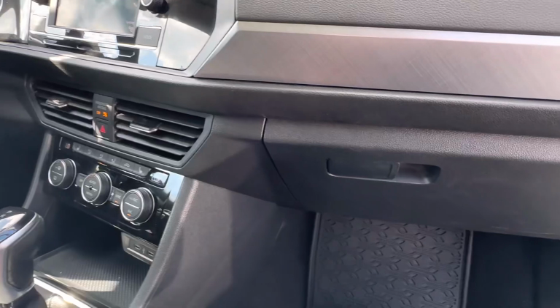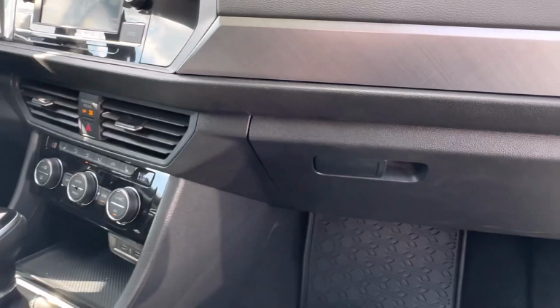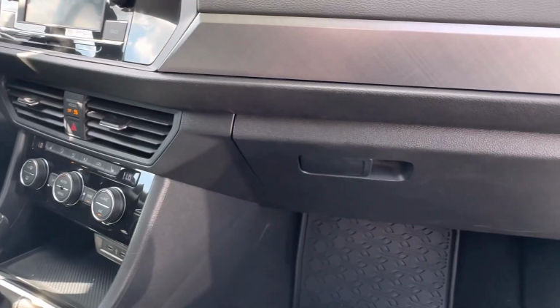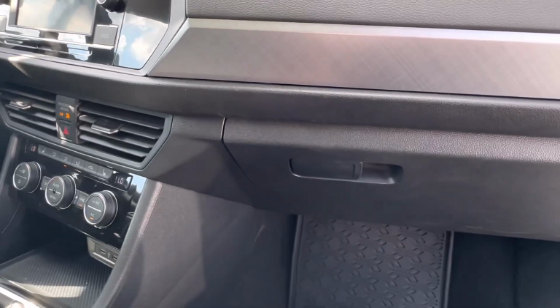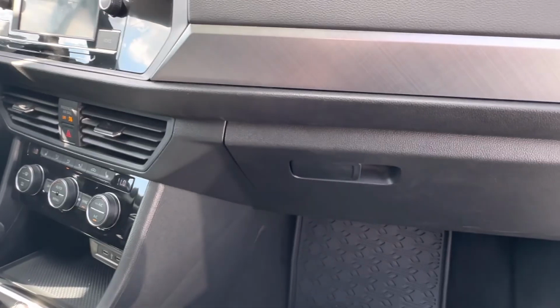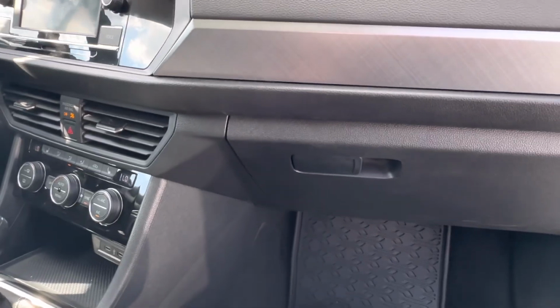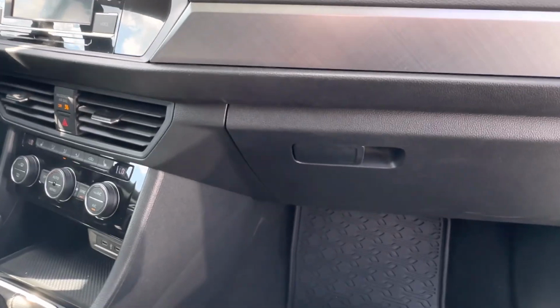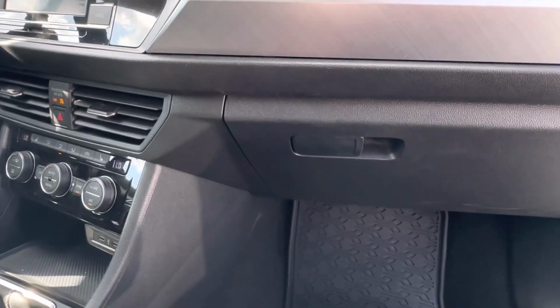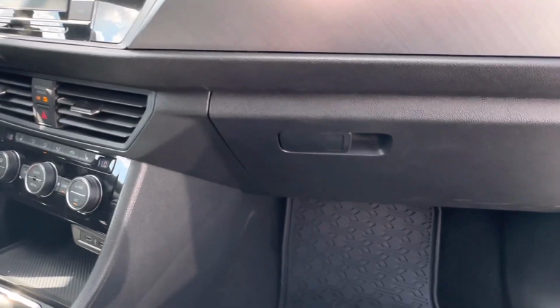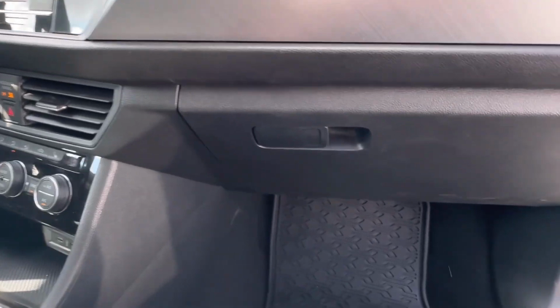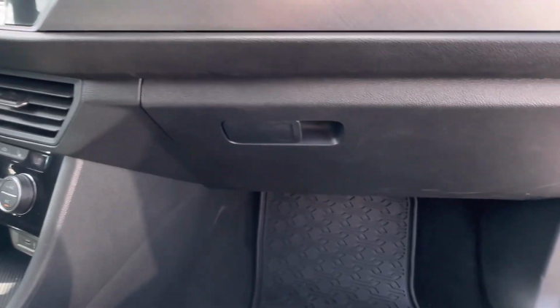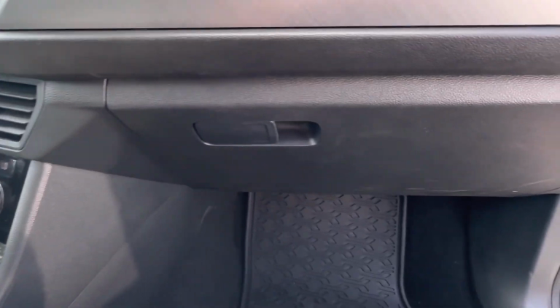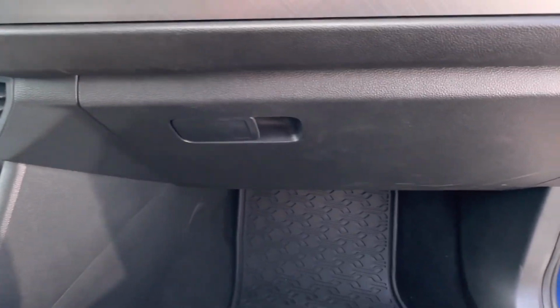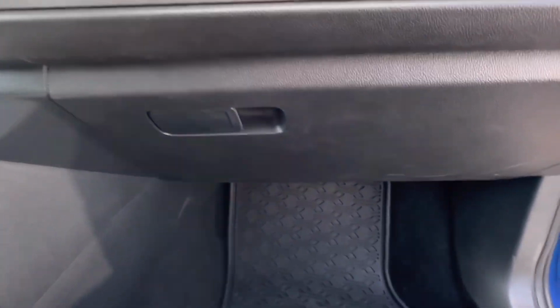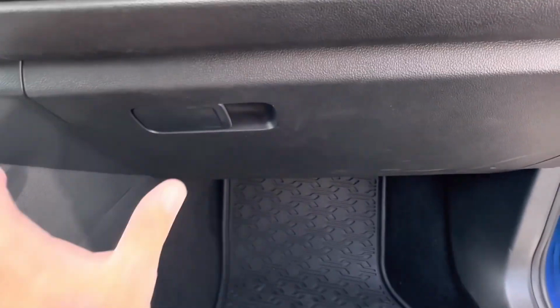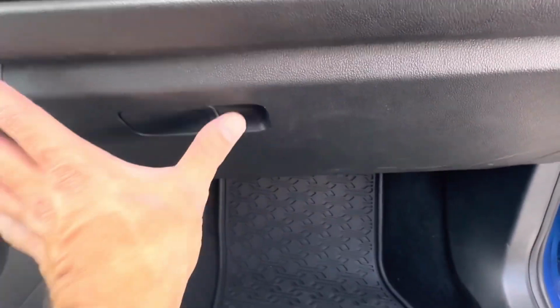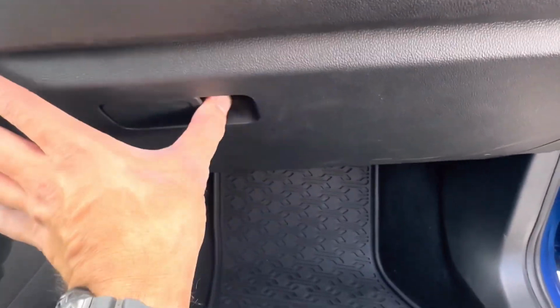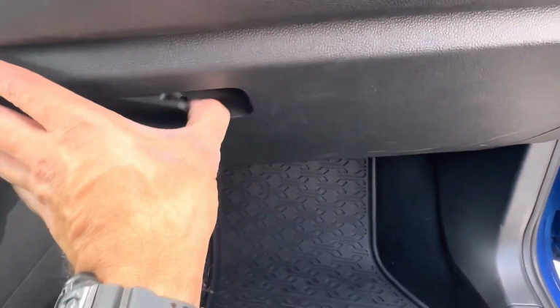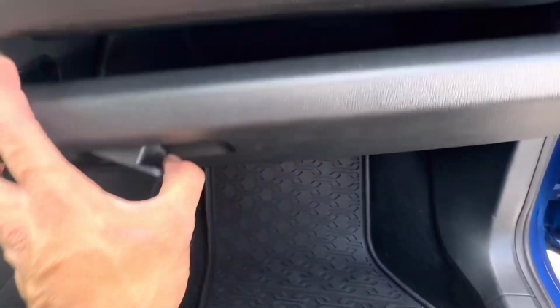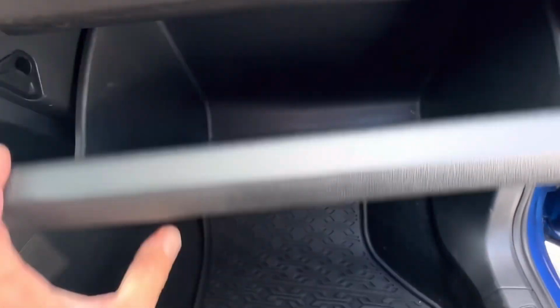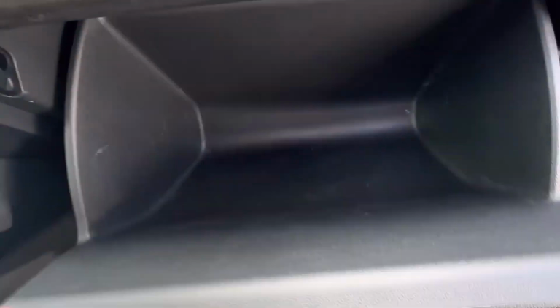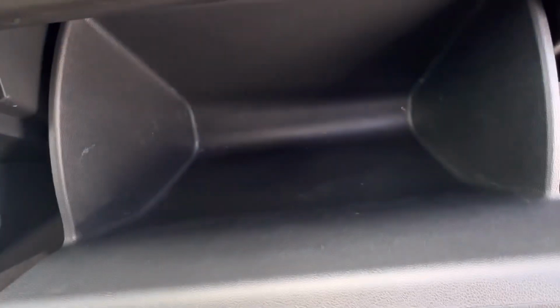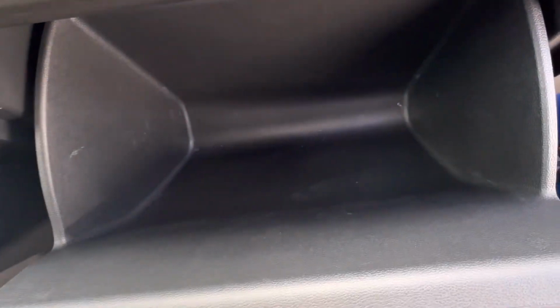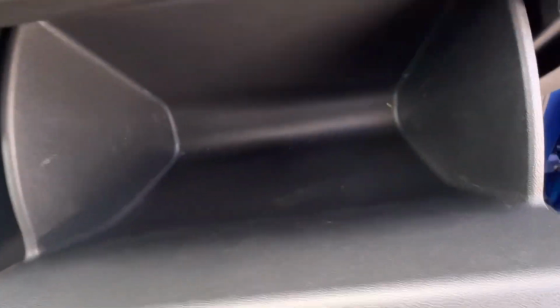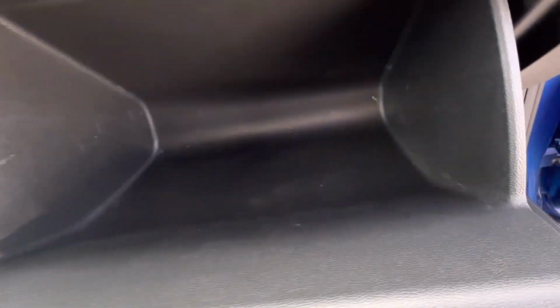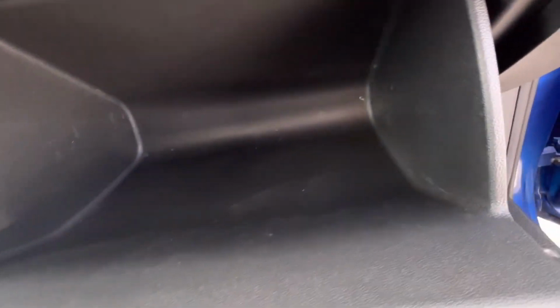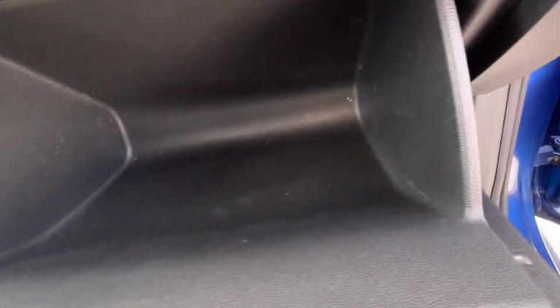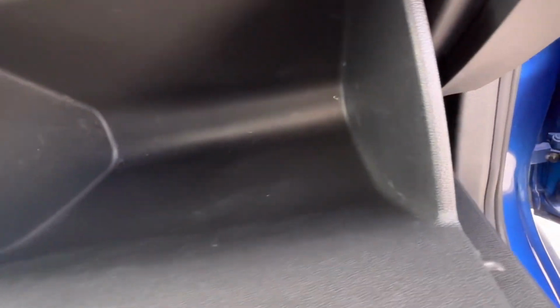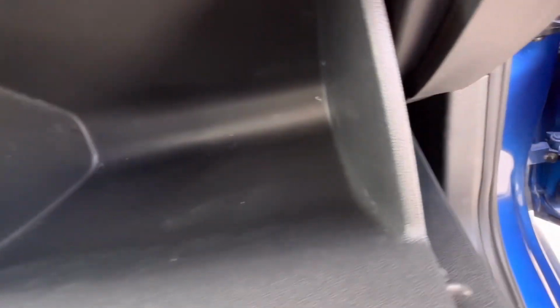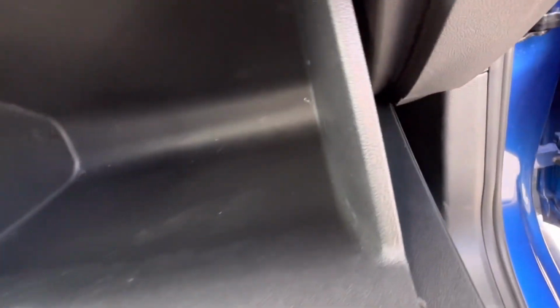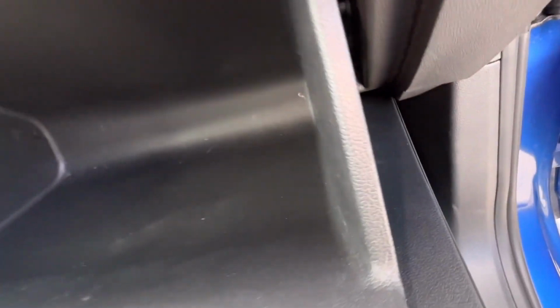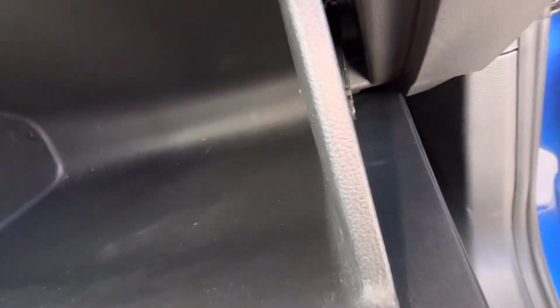2022 Volkswagen Jetta. We're going to check the cabin filter today. First thing you do is open the glove box.